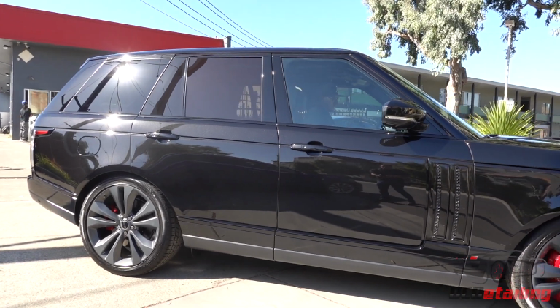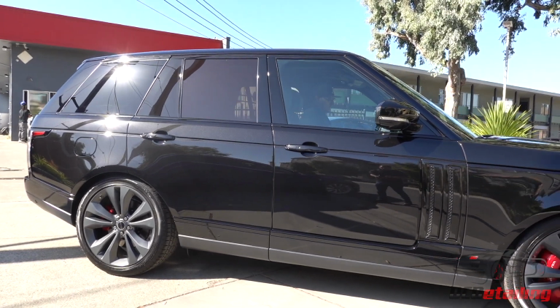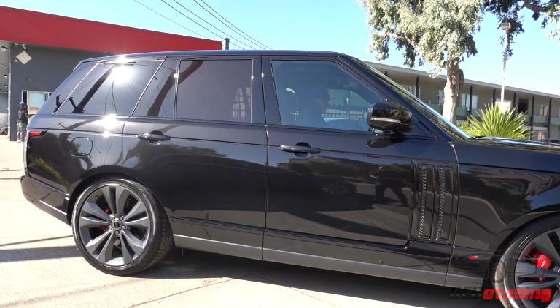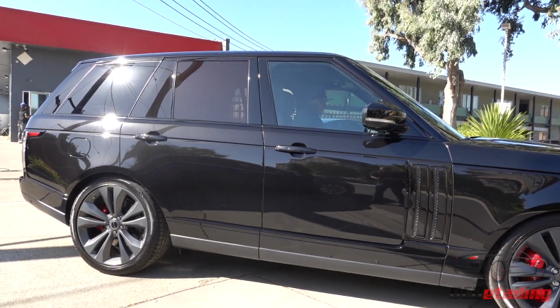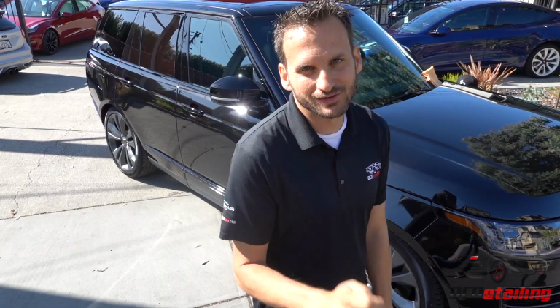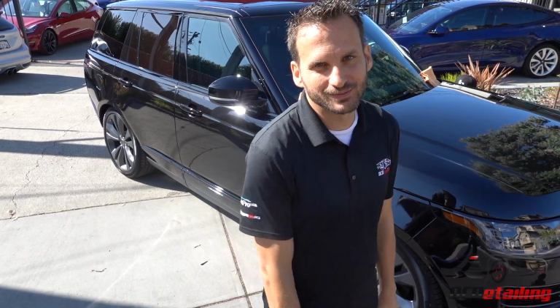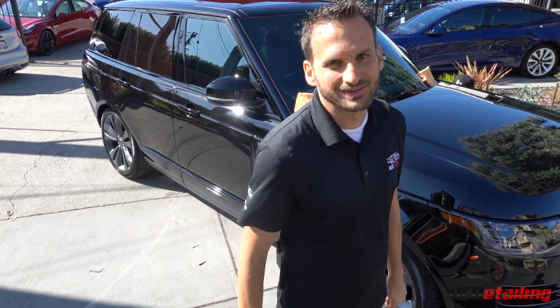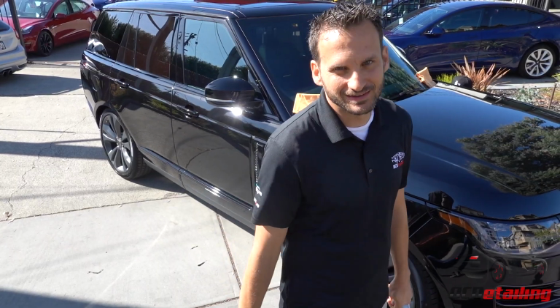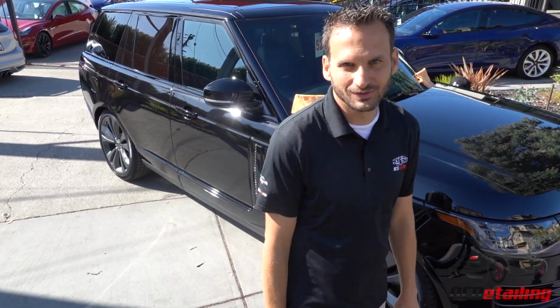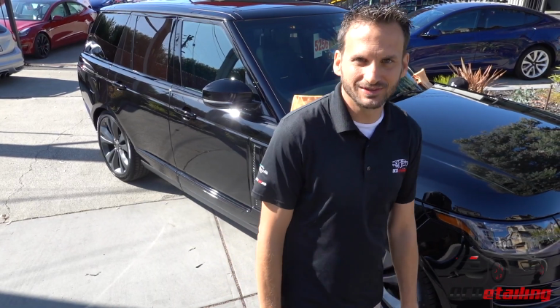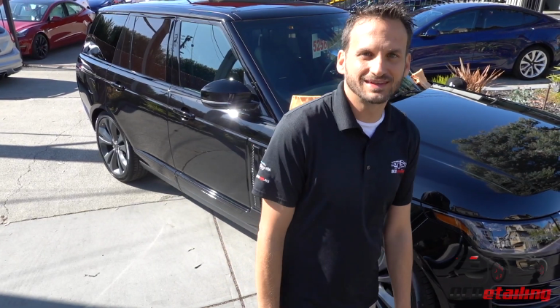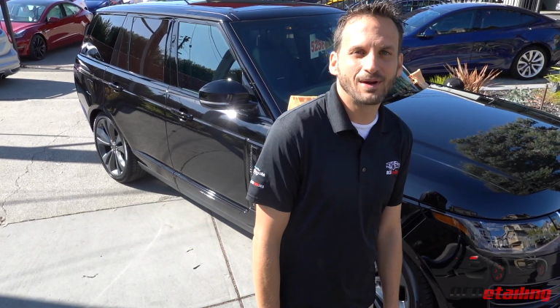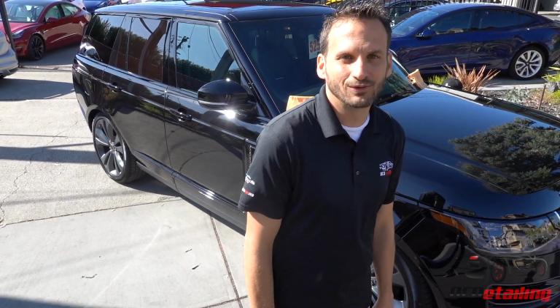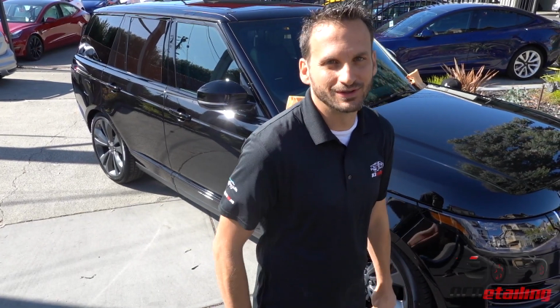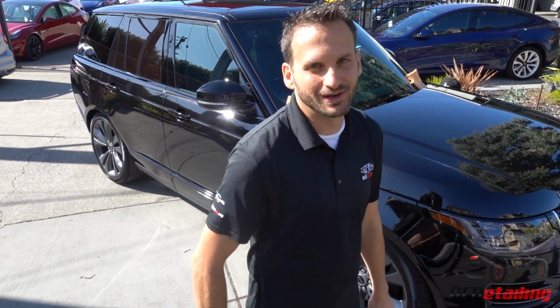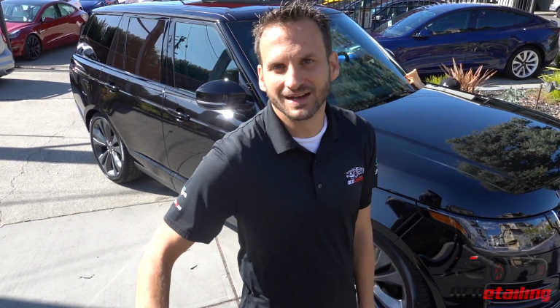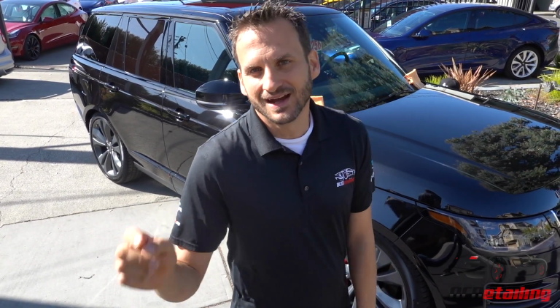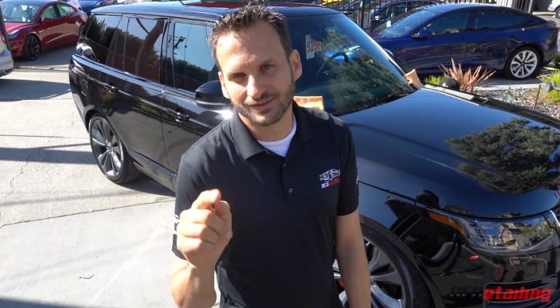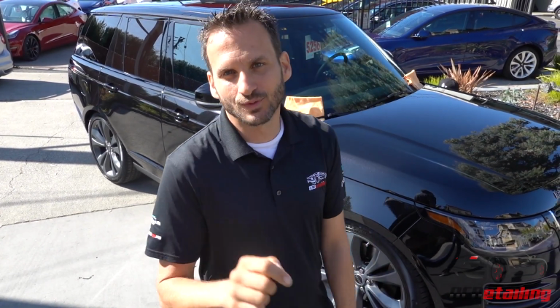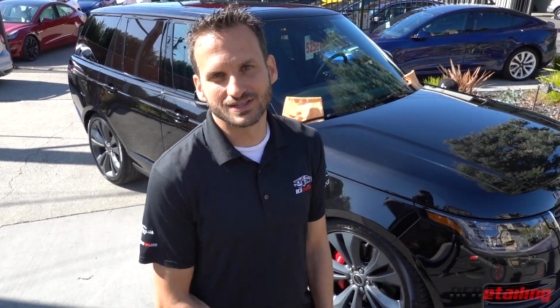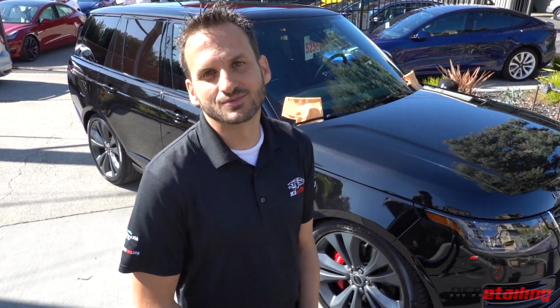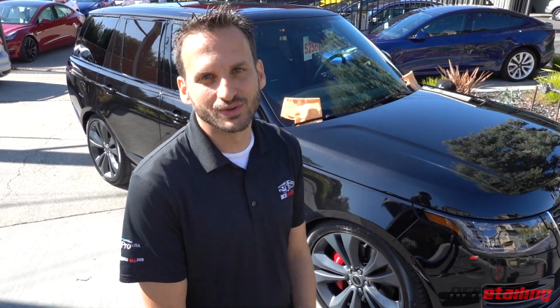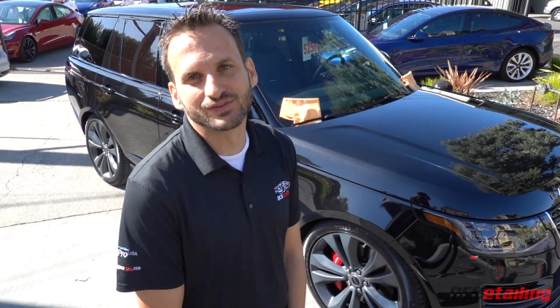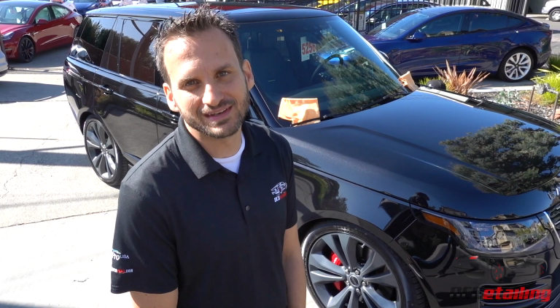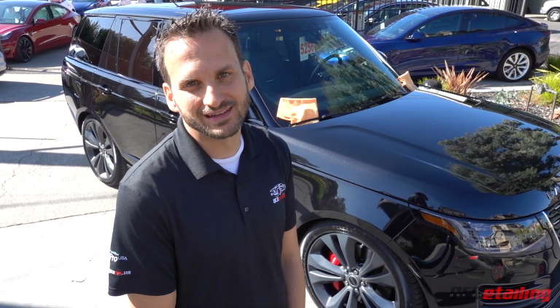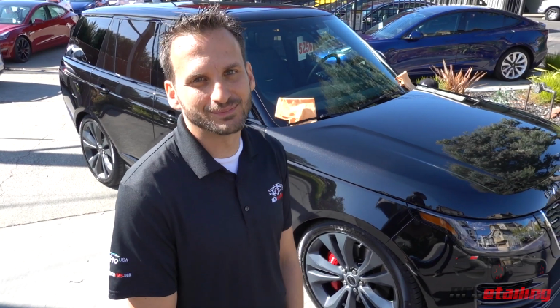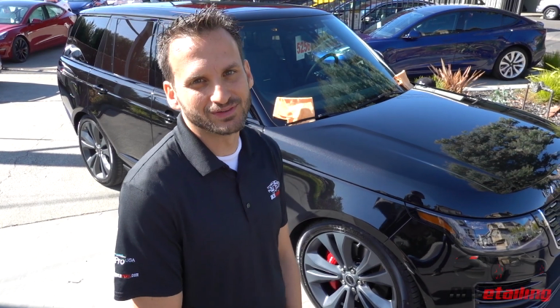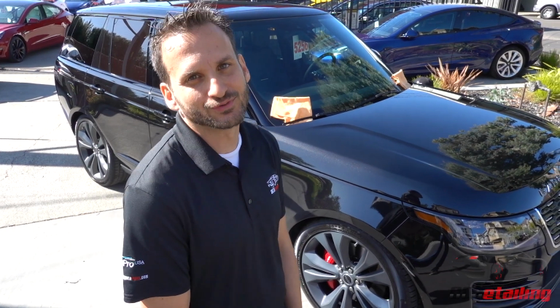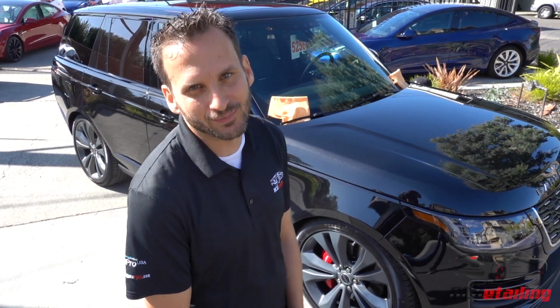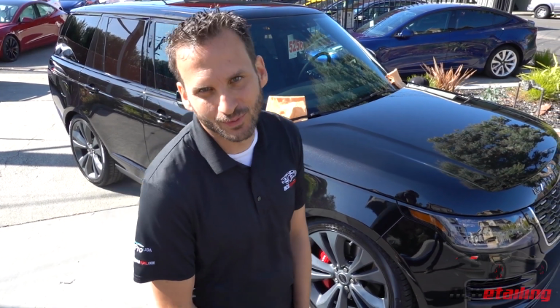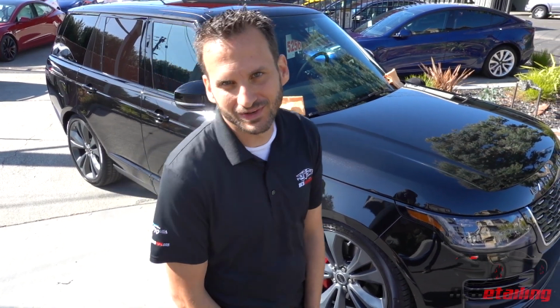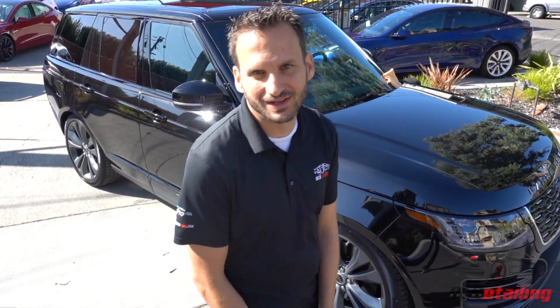I can't wait for my customer to see this one because it came out really great. Thanks for watching. I'm Joe with OC Detailing — please subscribe for more videos.